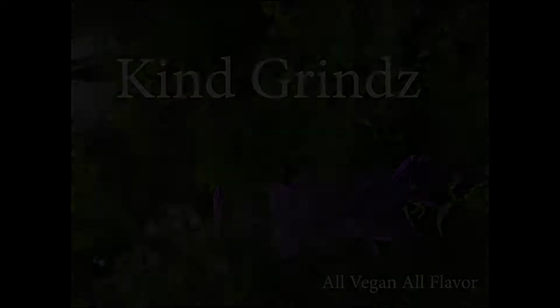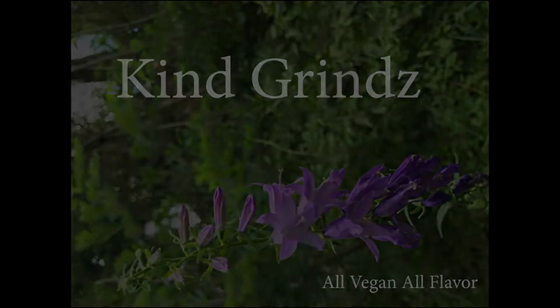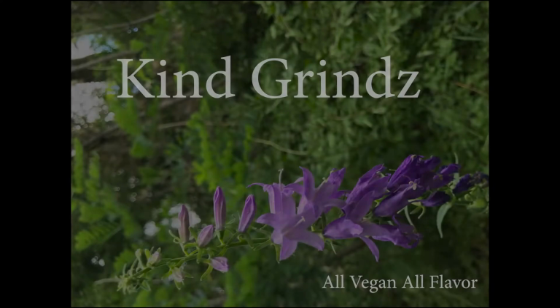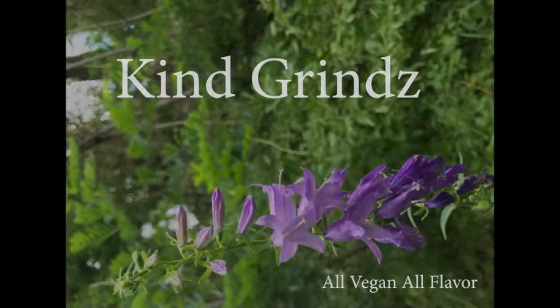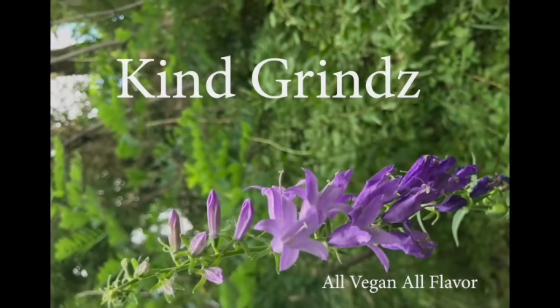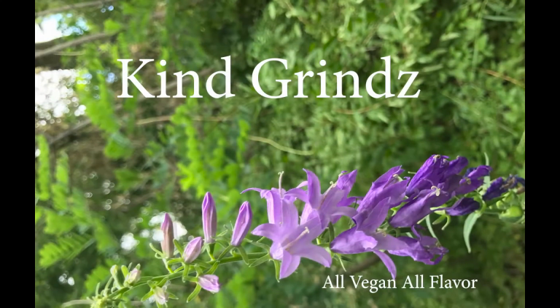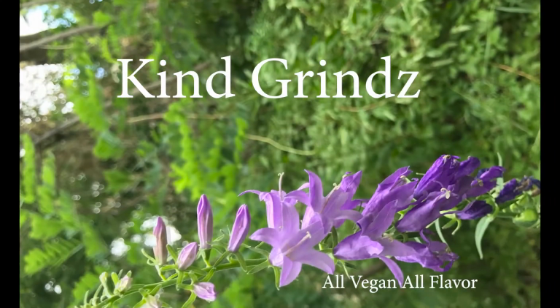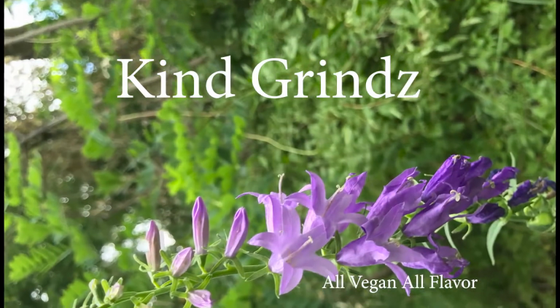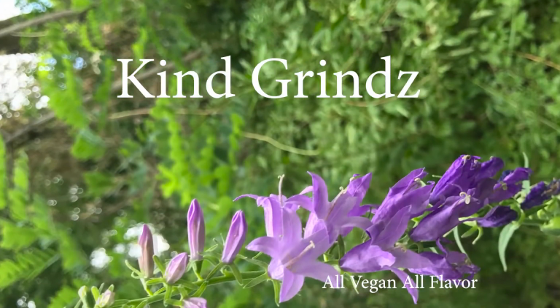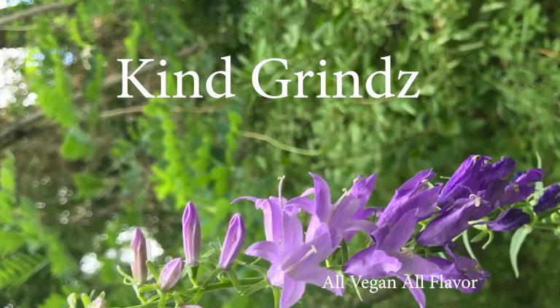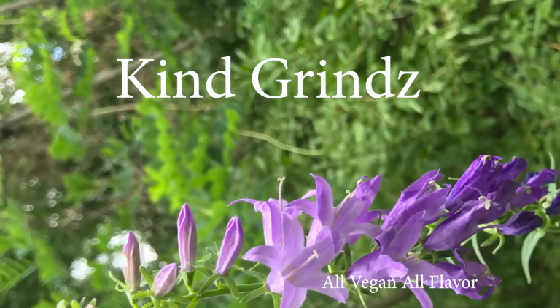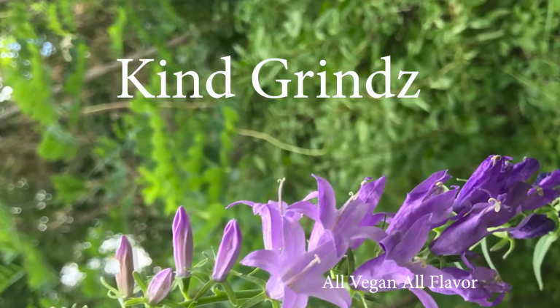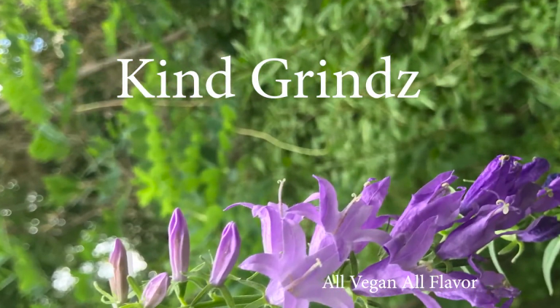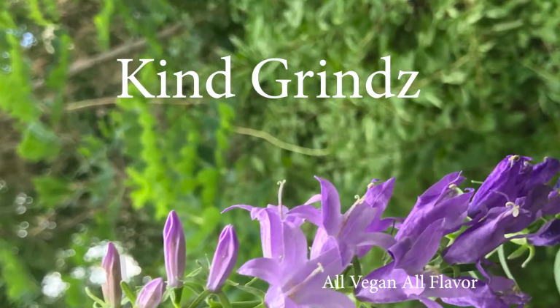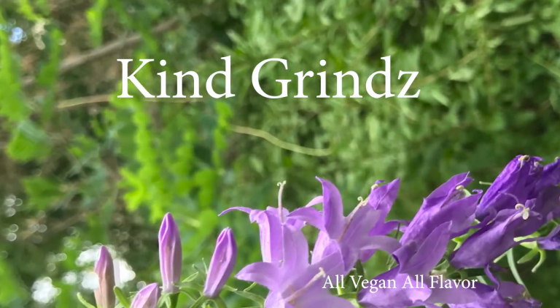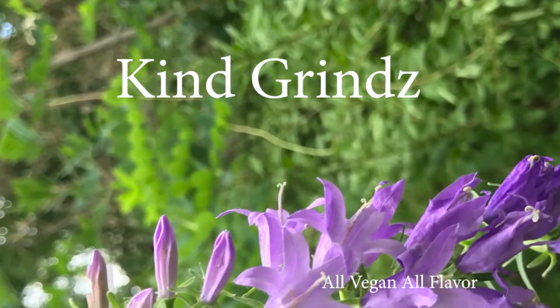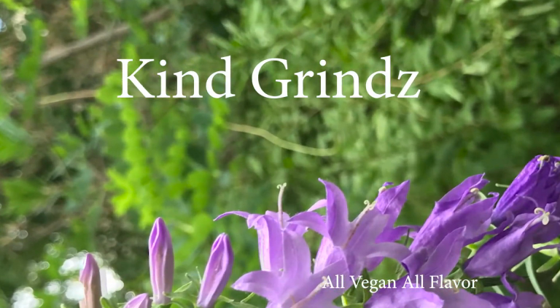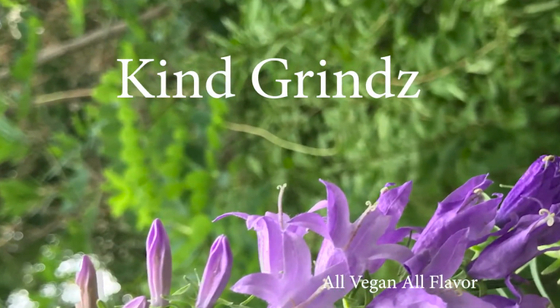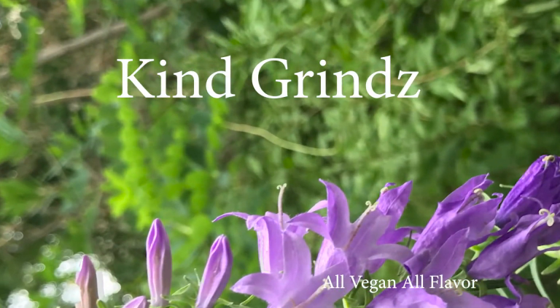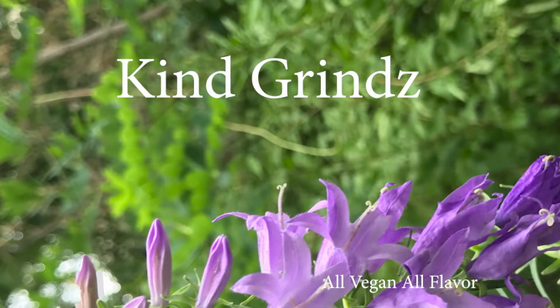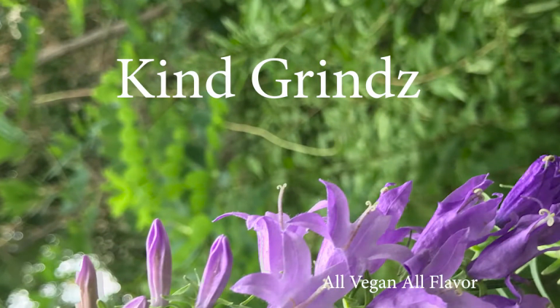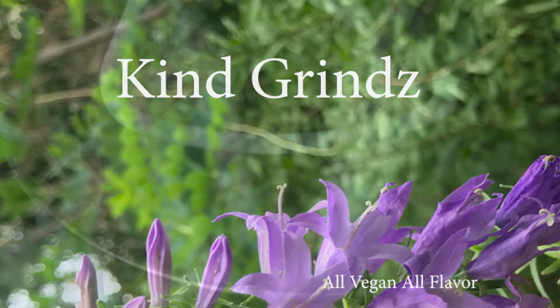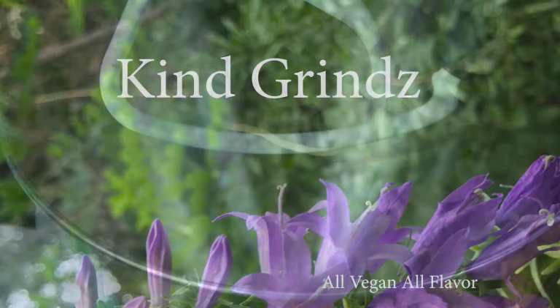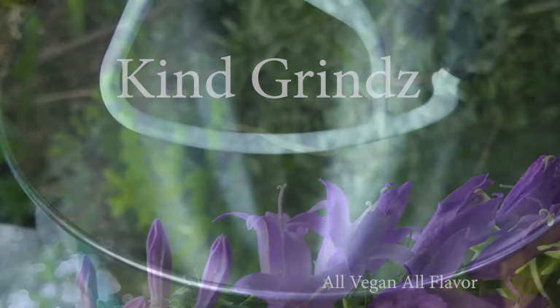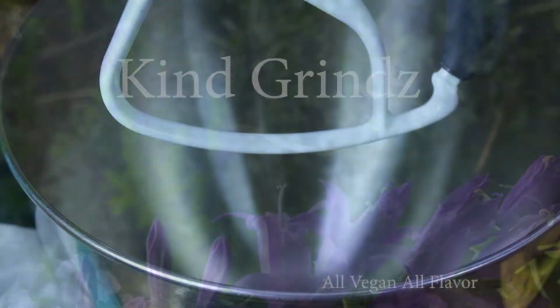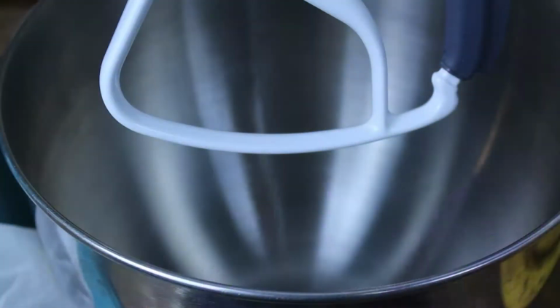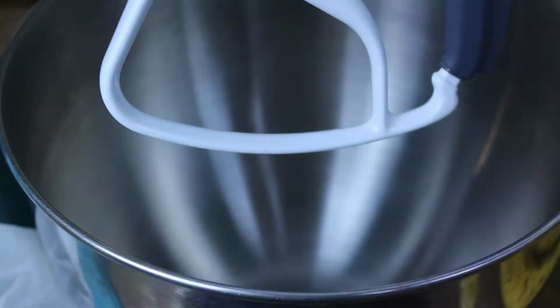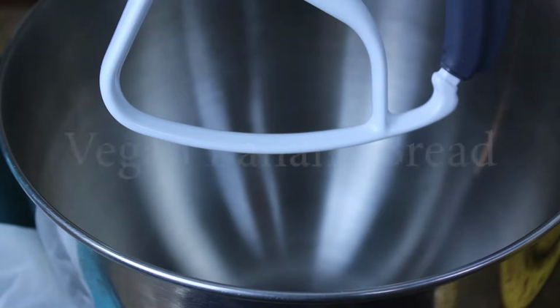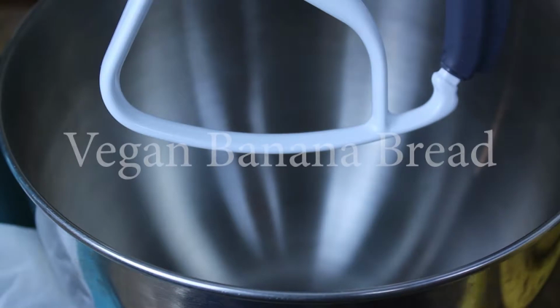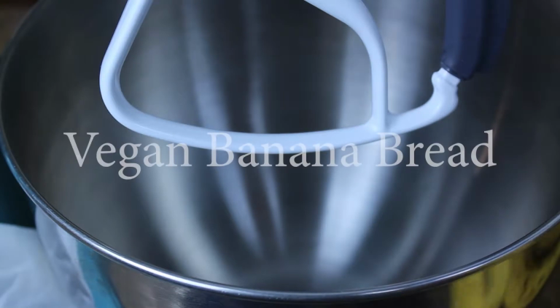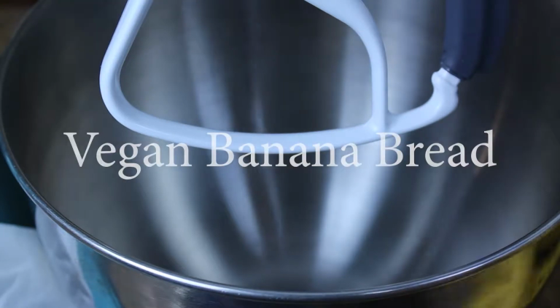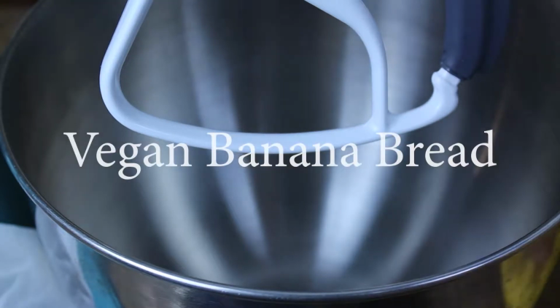Welcome back to another episode of Kind Grinds. Today we are making vegan banana bread.